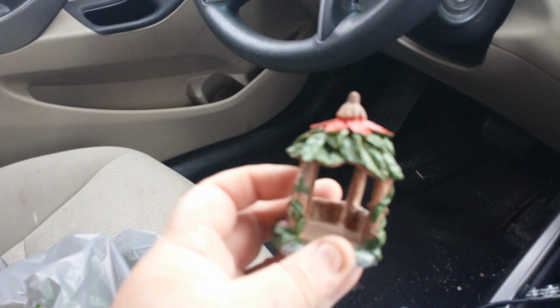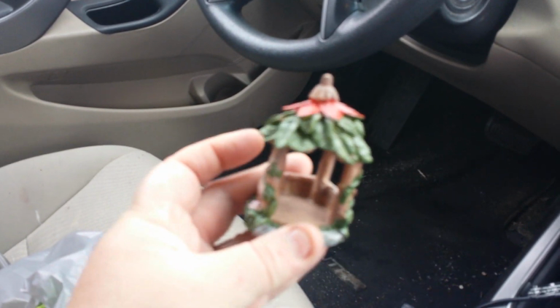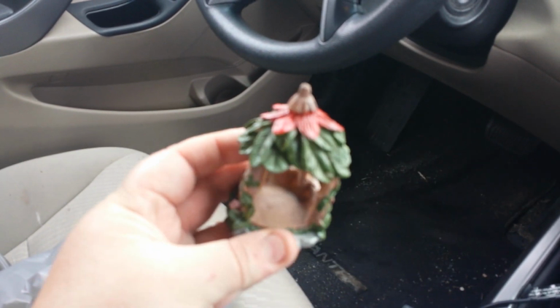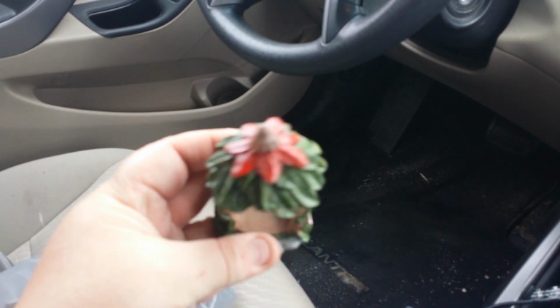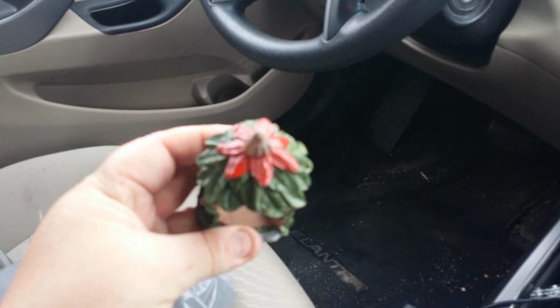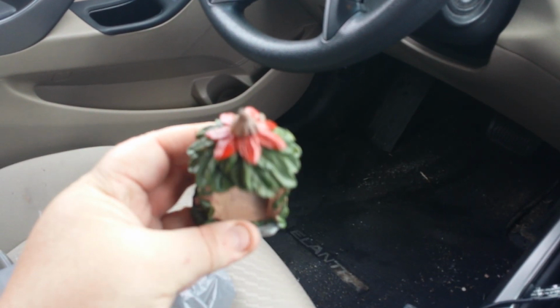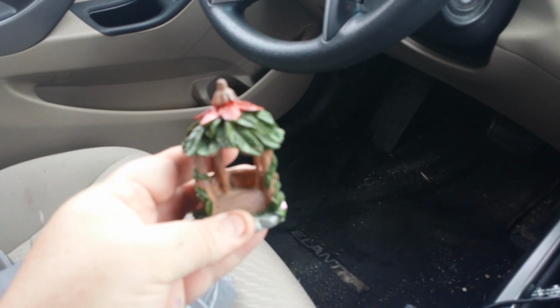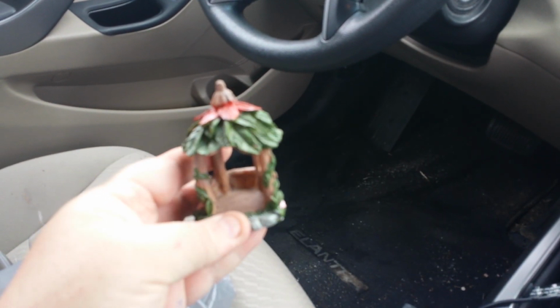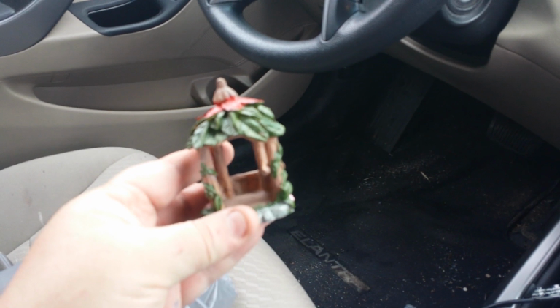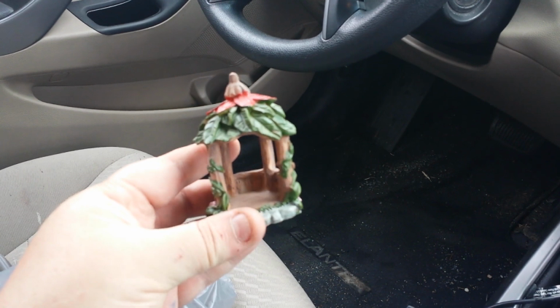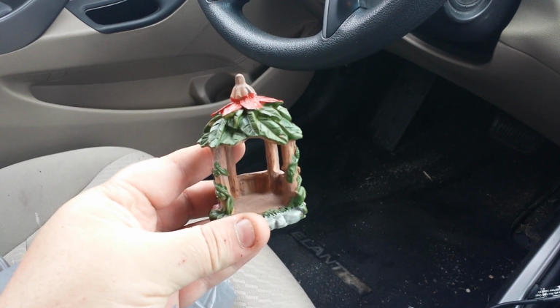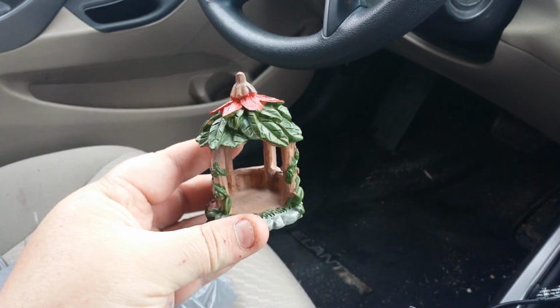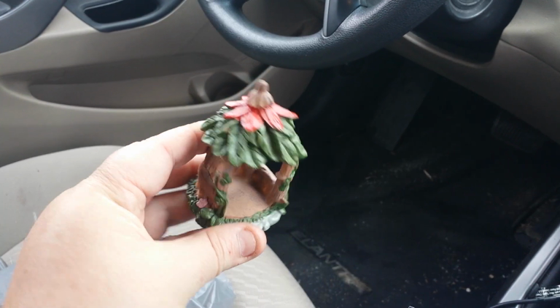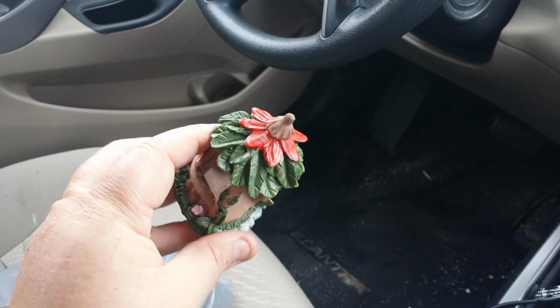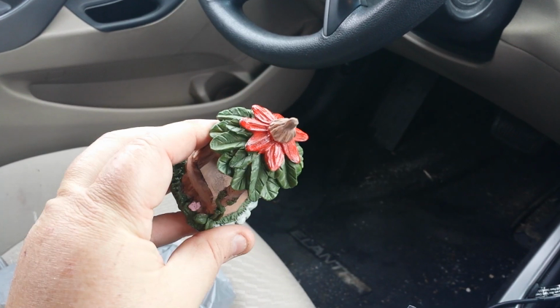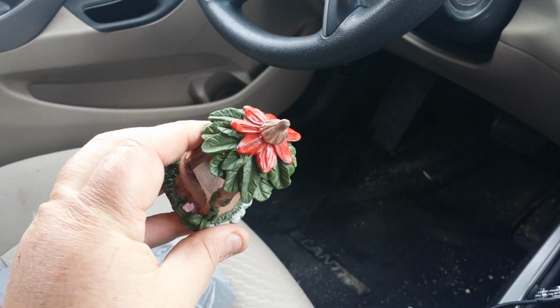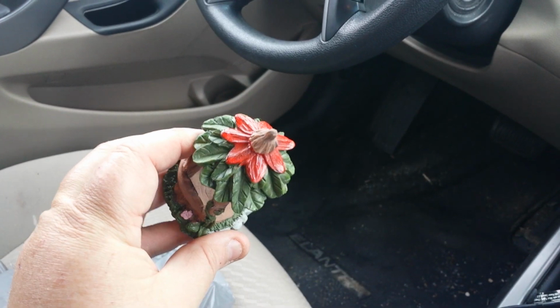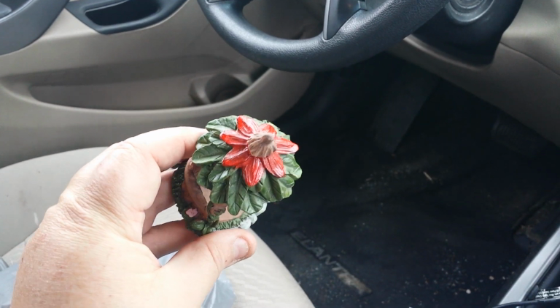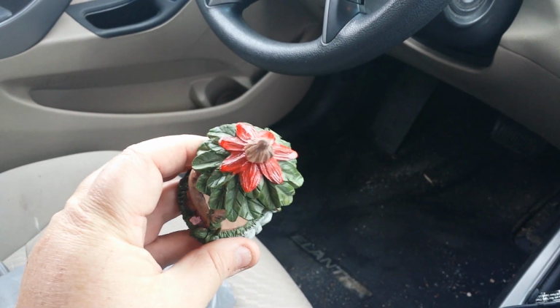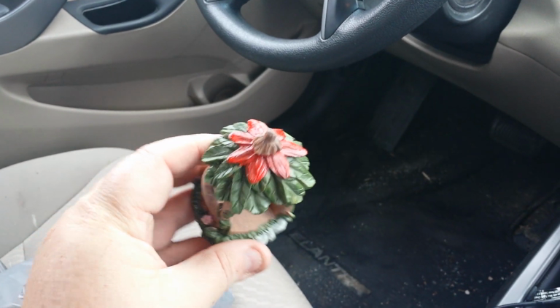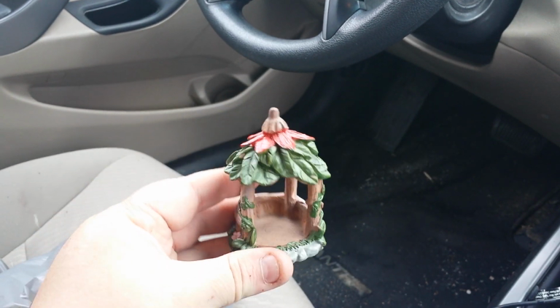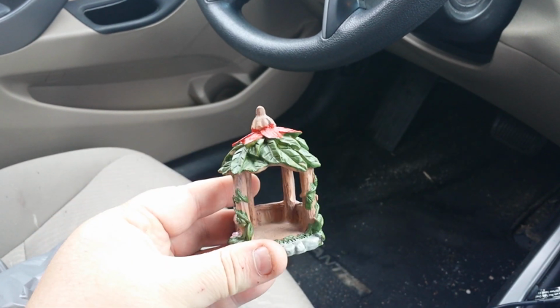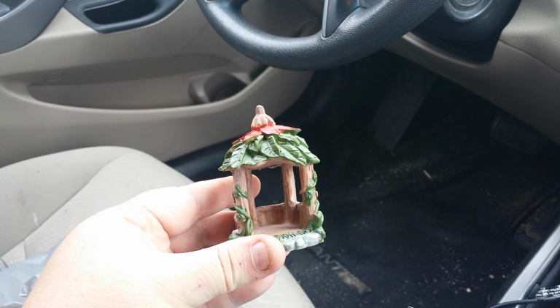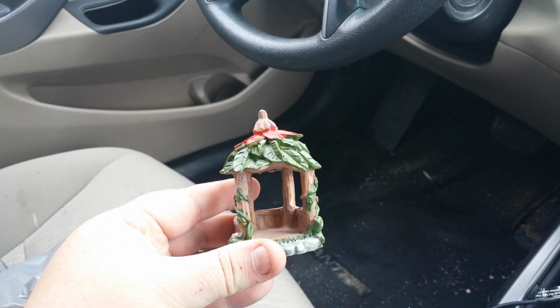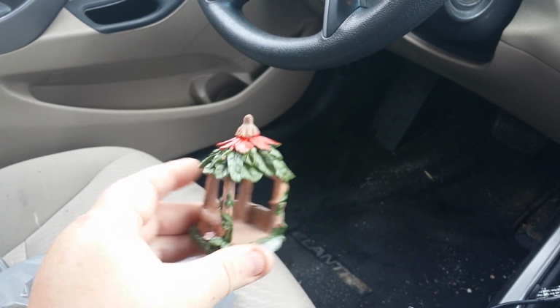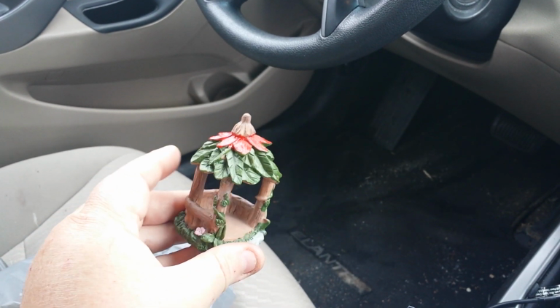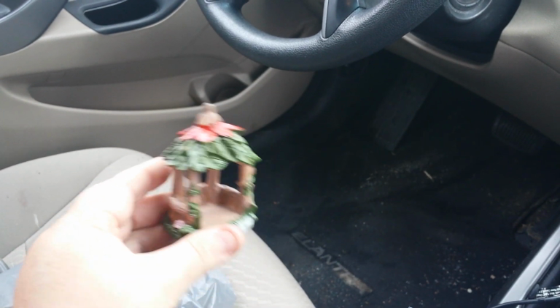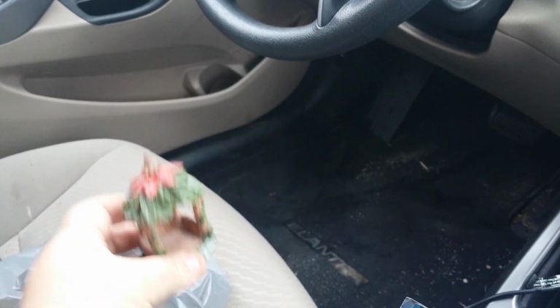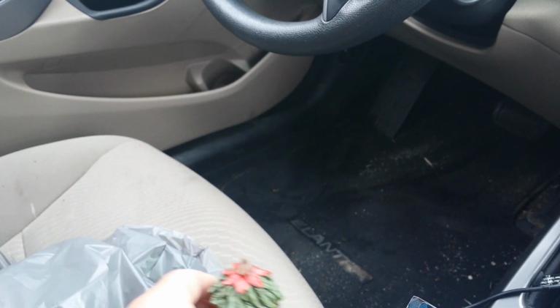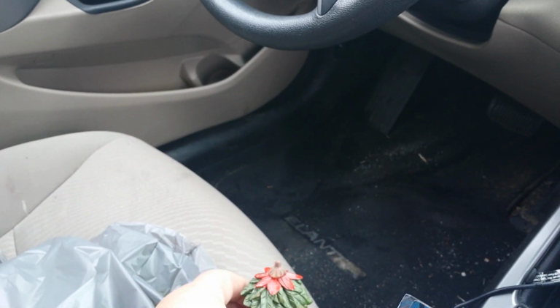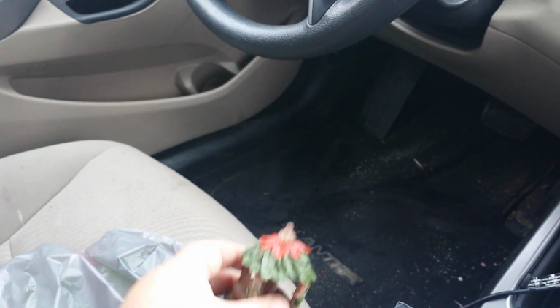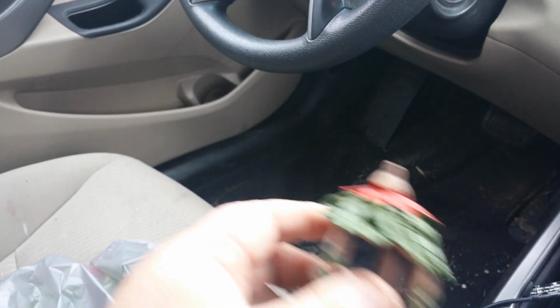And then we found this. I don't know if I have this one — a little strawberry looking gazebo thing. So we got that.